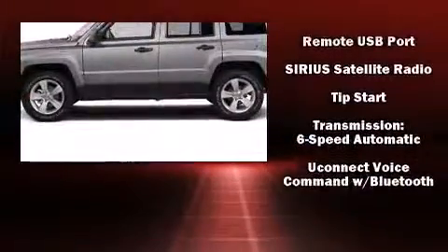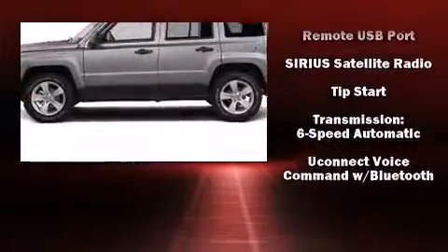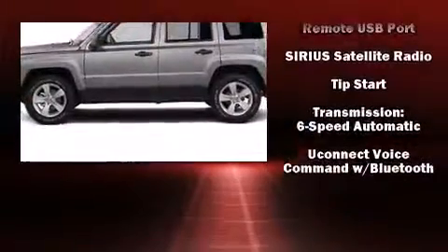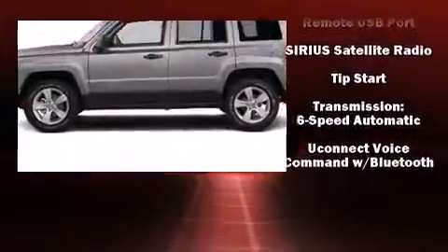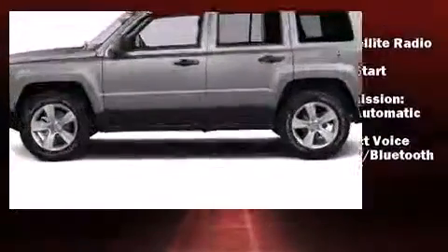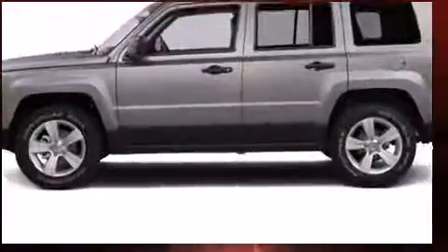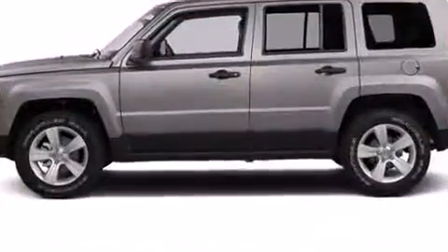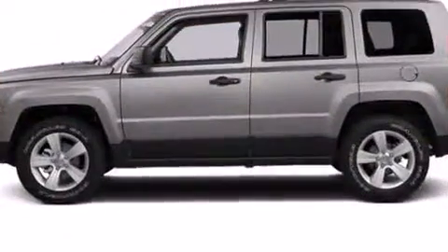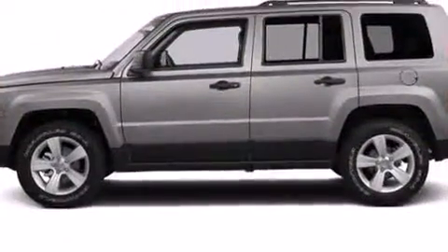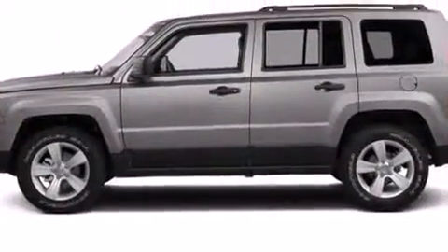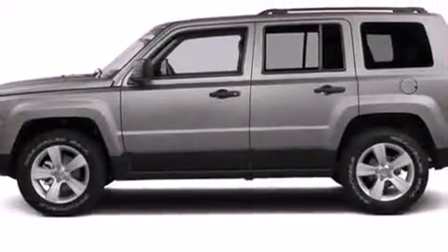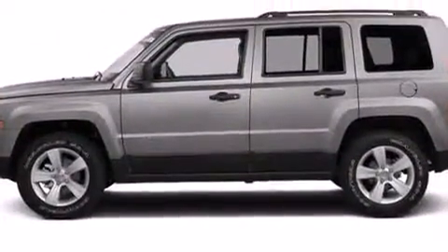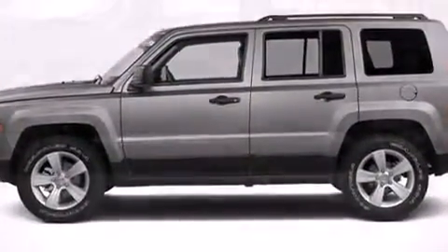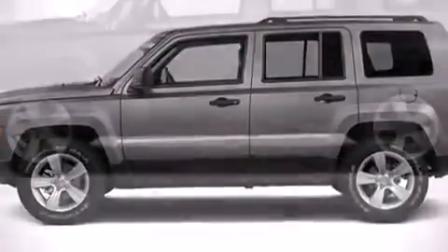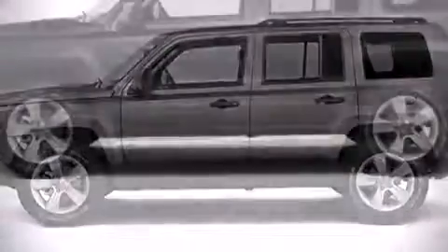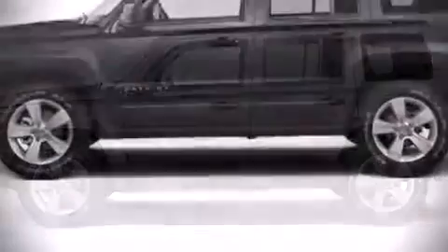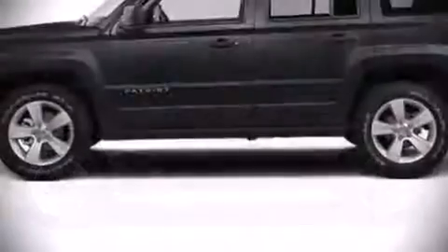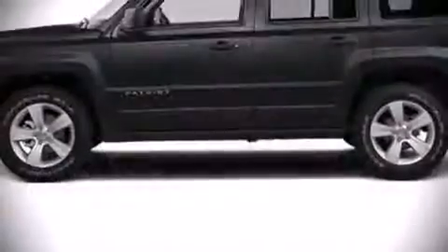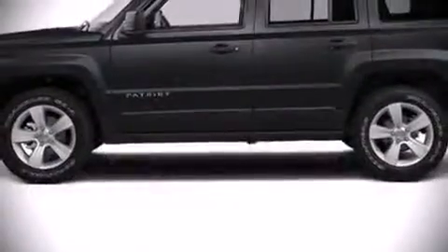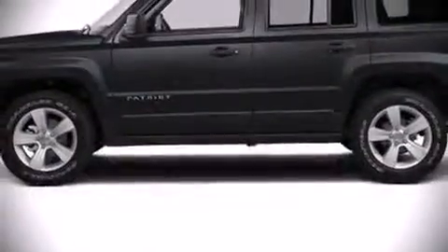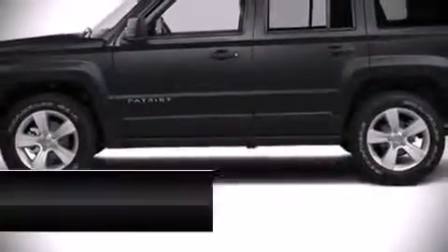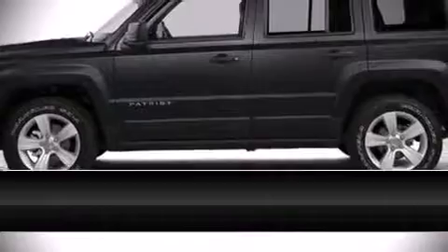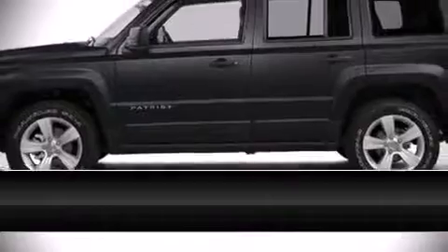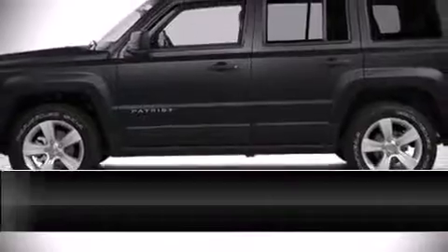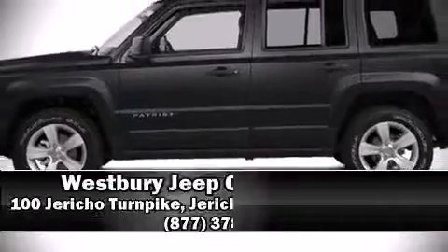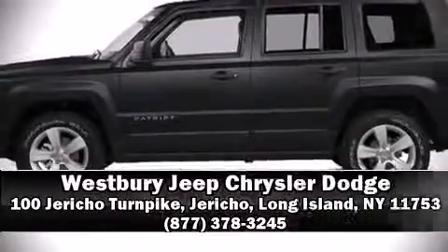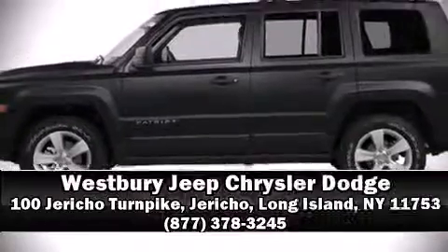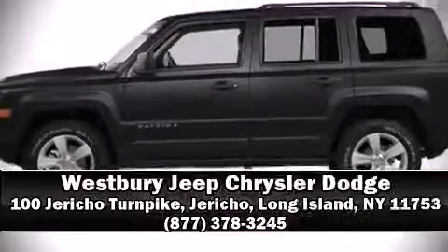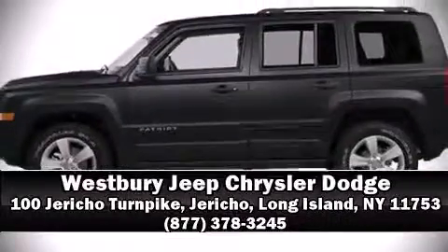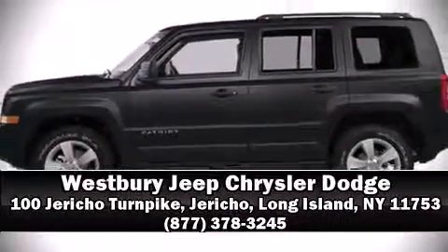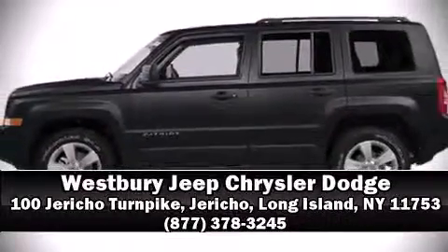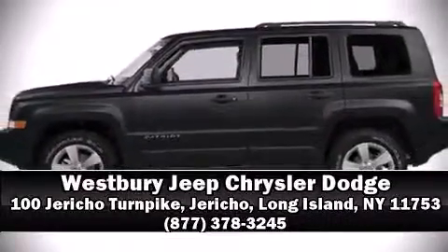We'd also be happy to help you arrange financing for your vehicle. Please don't hesitate to give us a call.